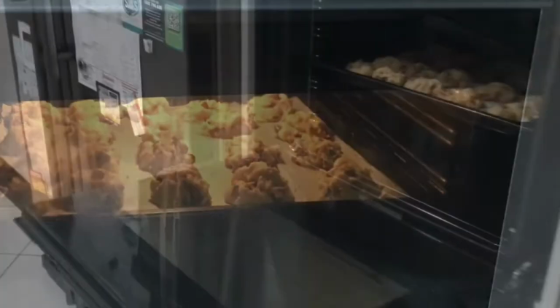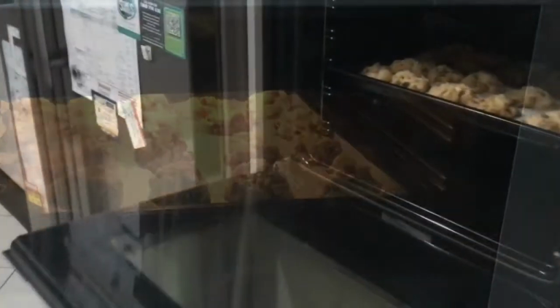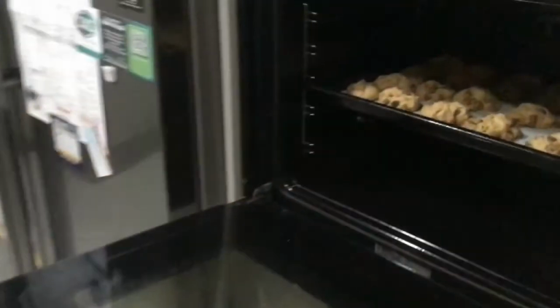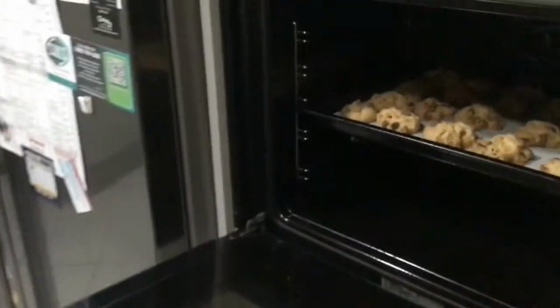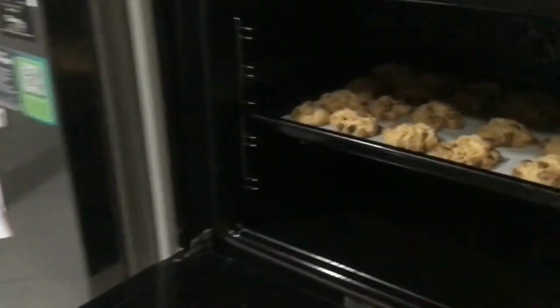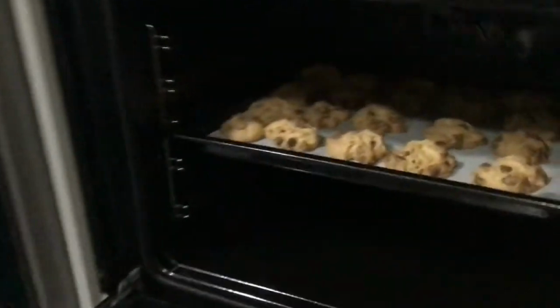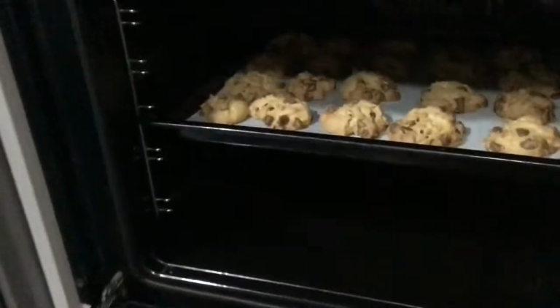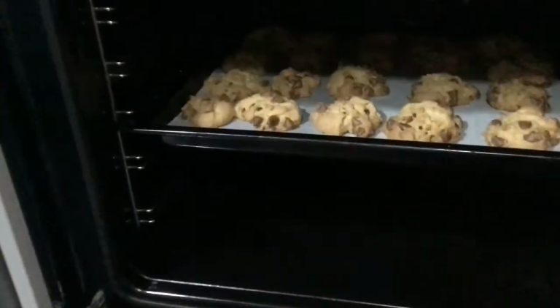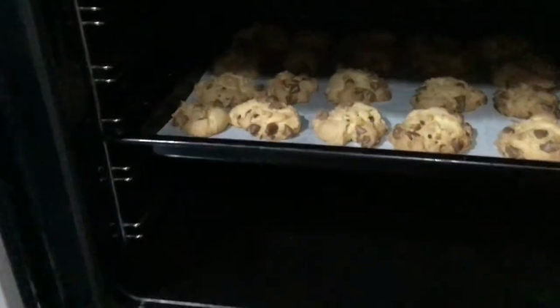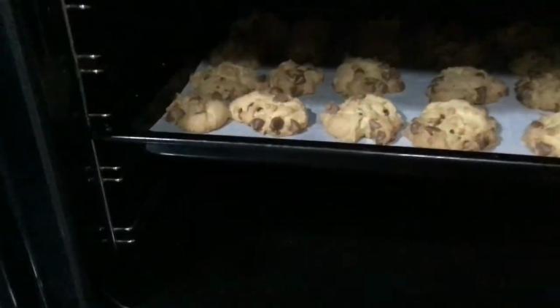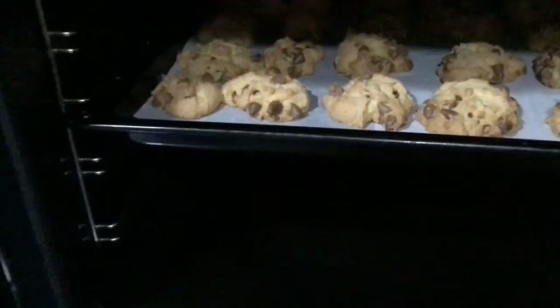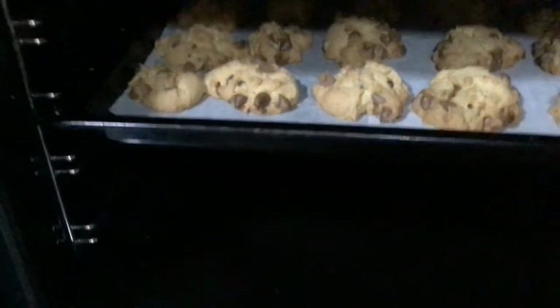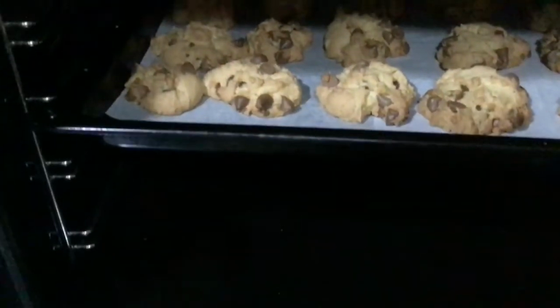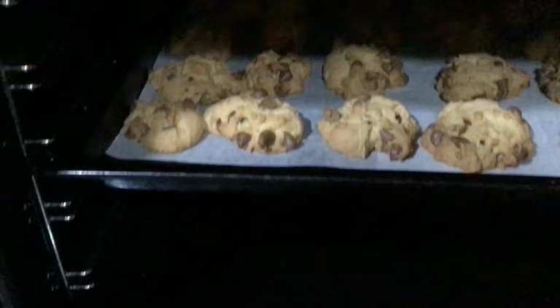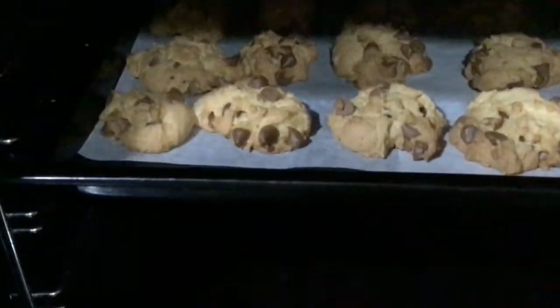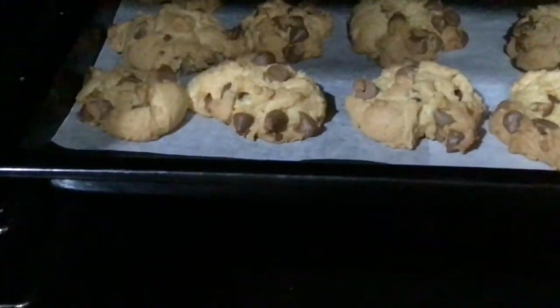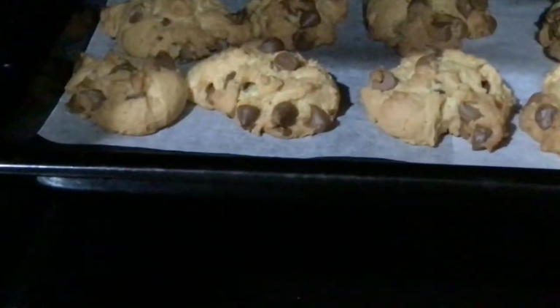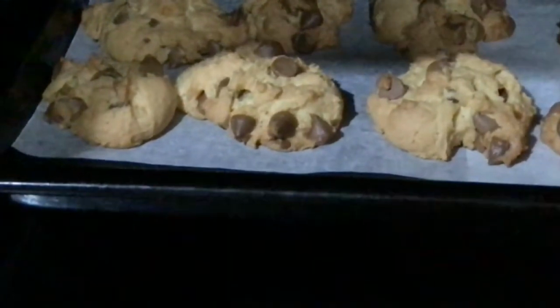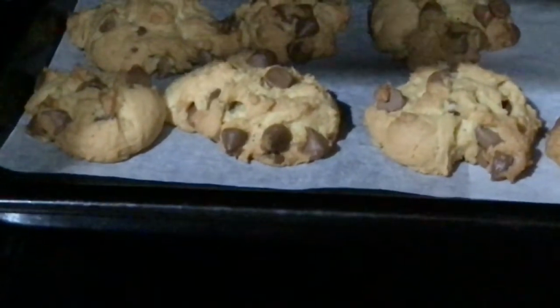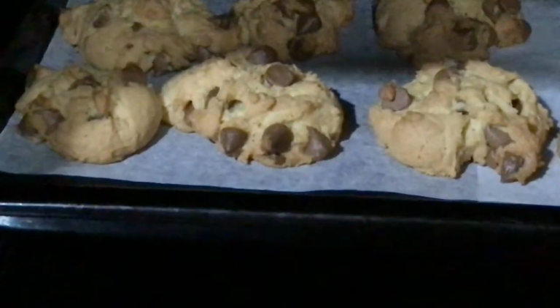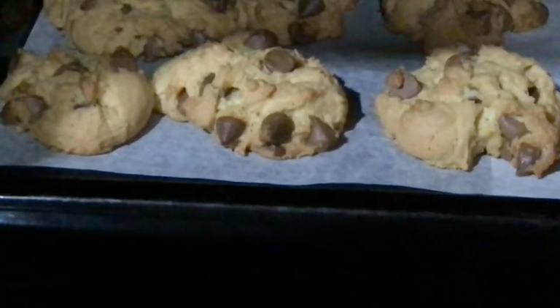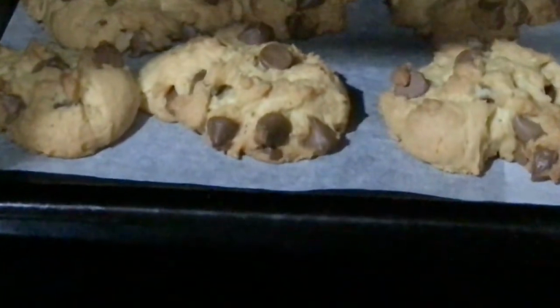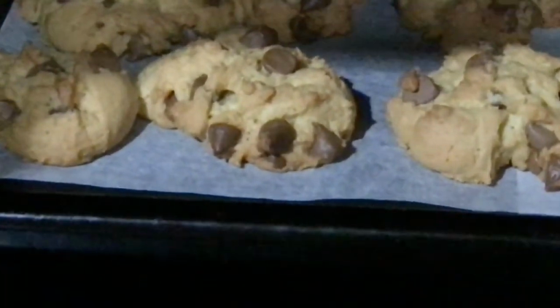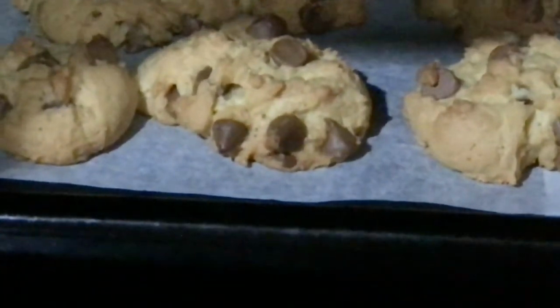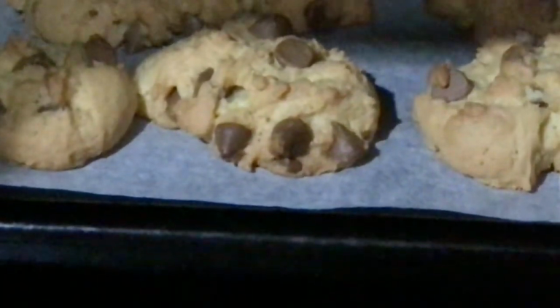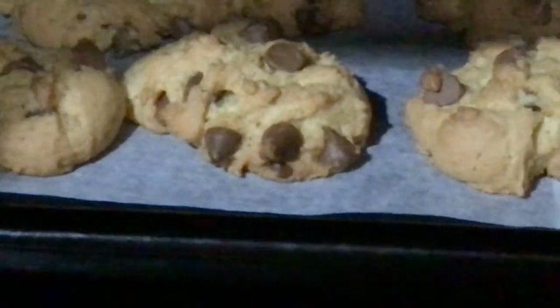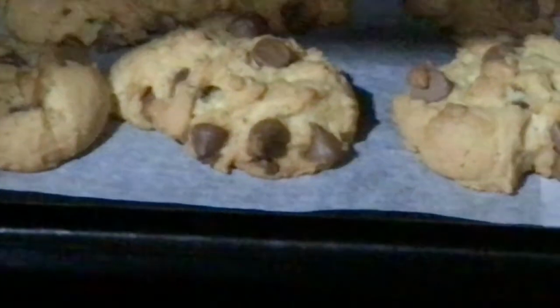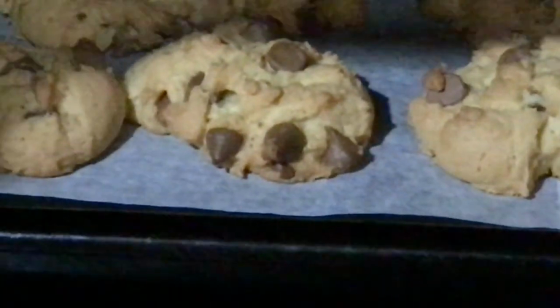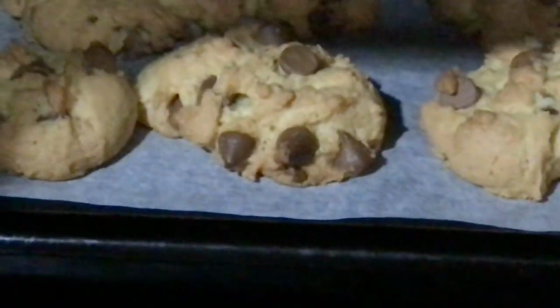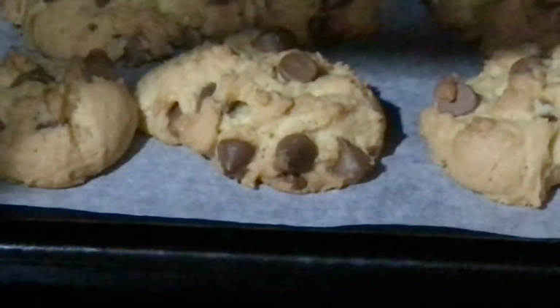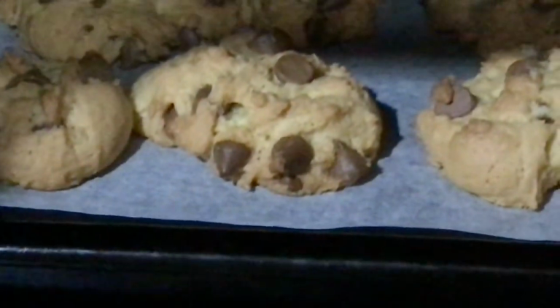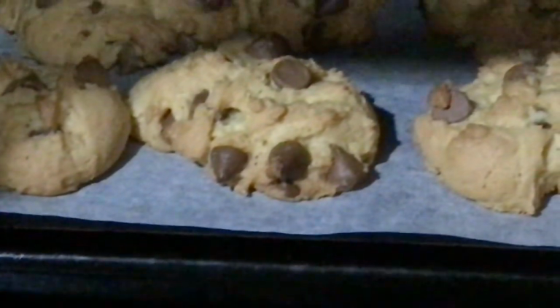The cookies are done! We can see that they are full of chocolate chips and they are huge, yummy cookies.